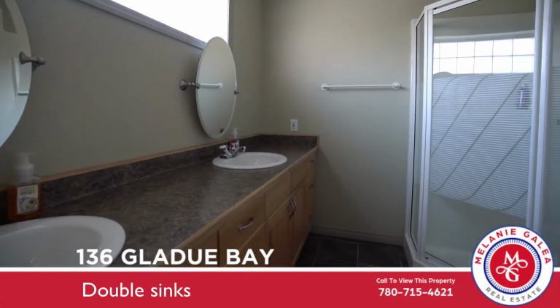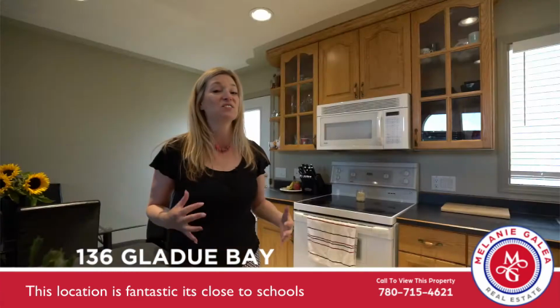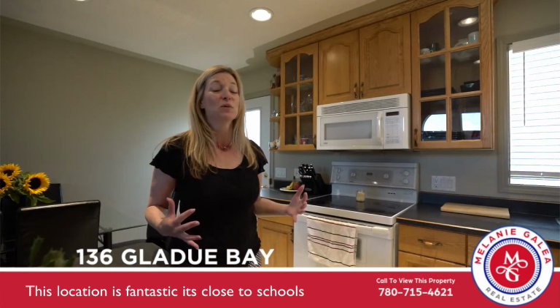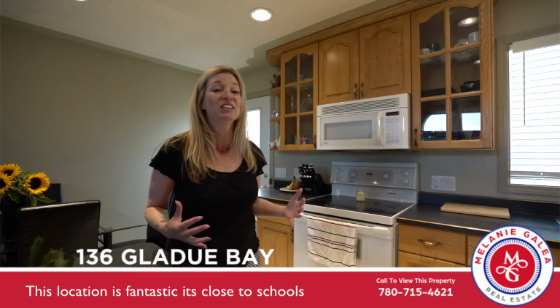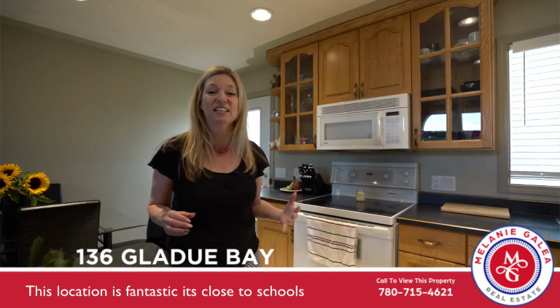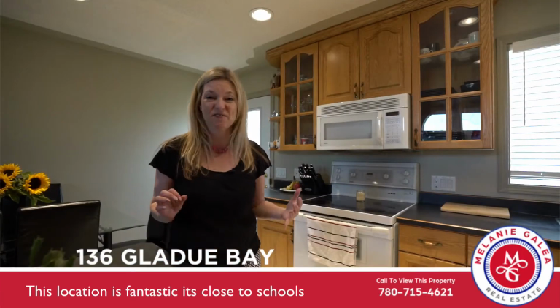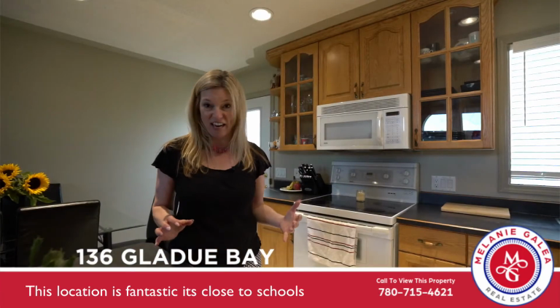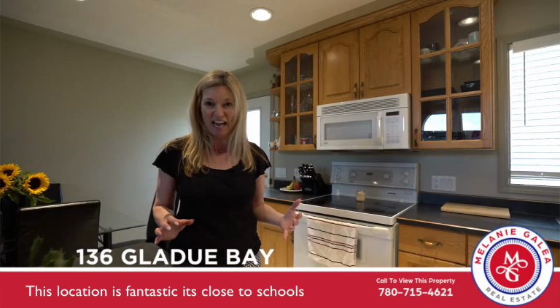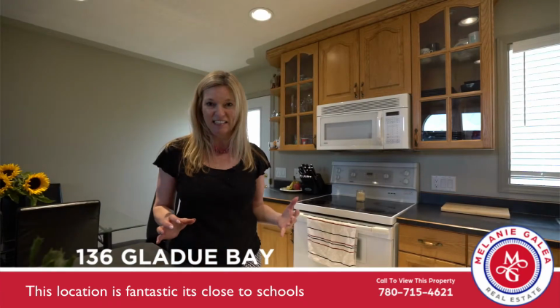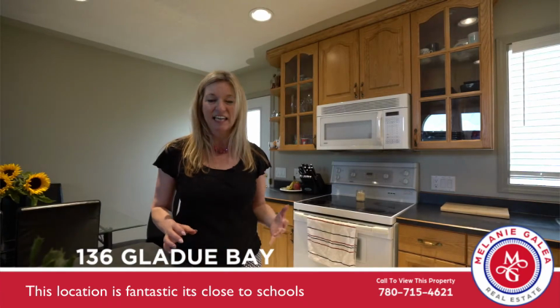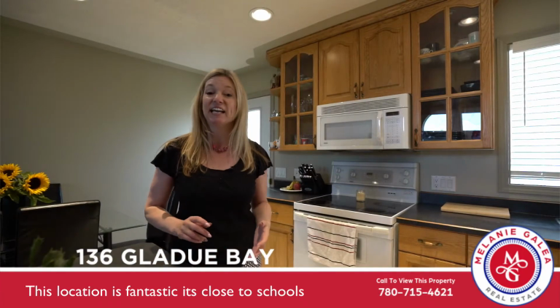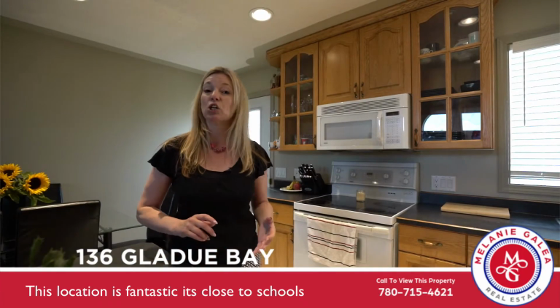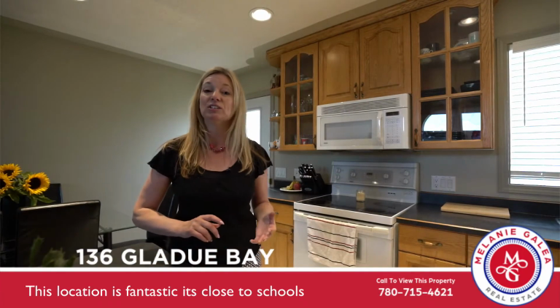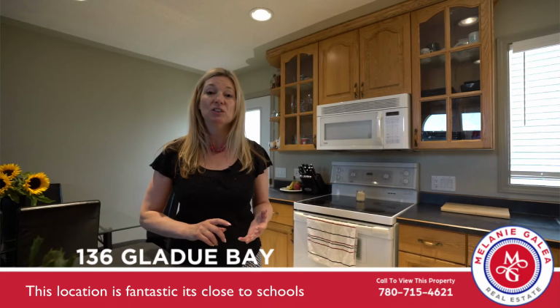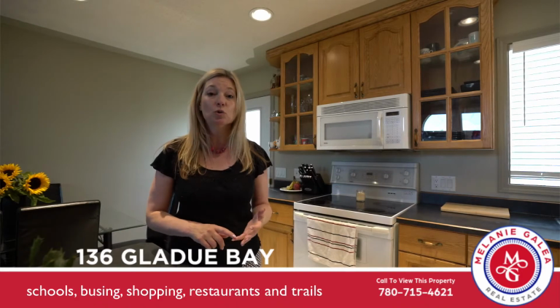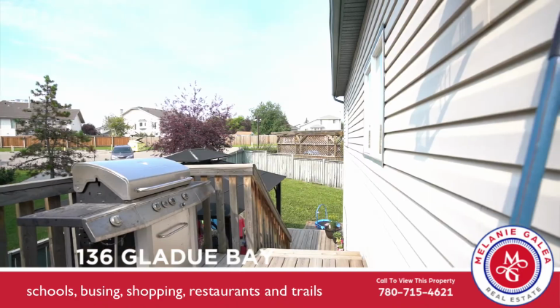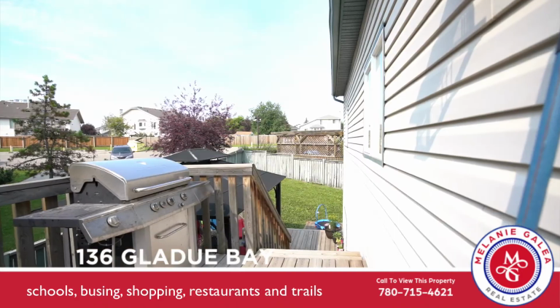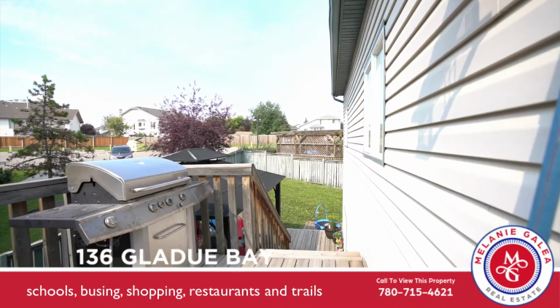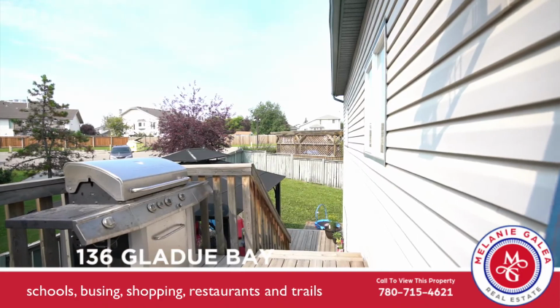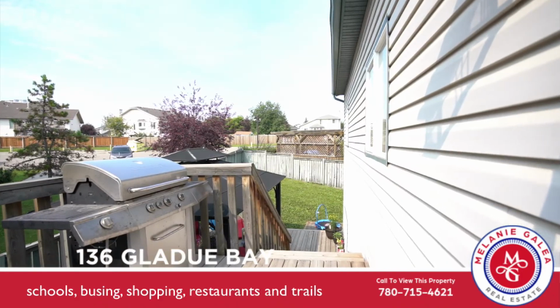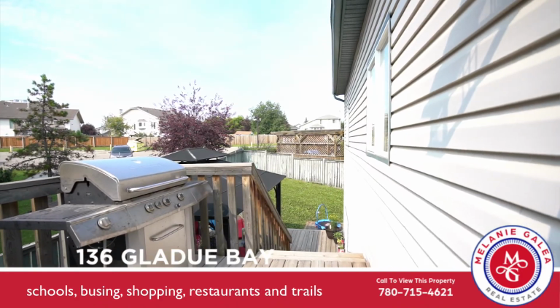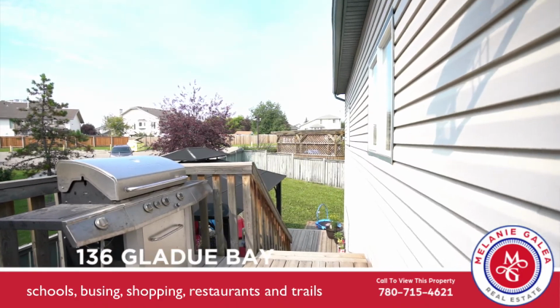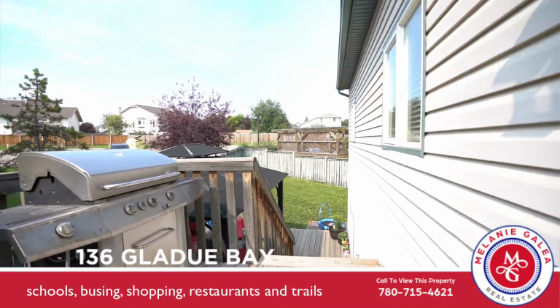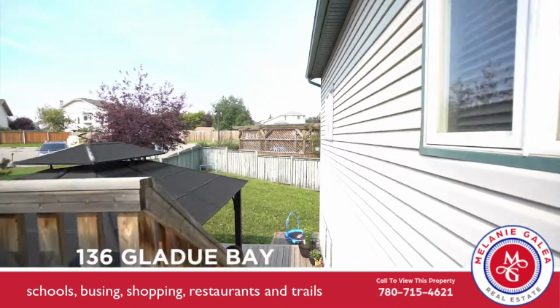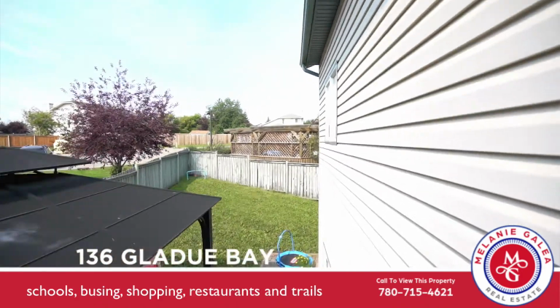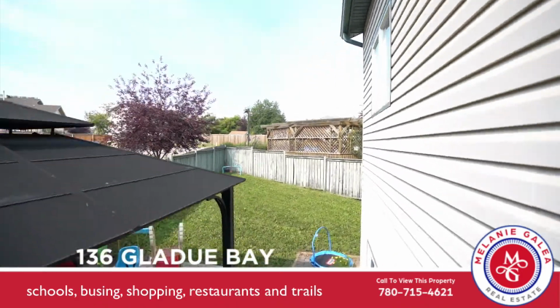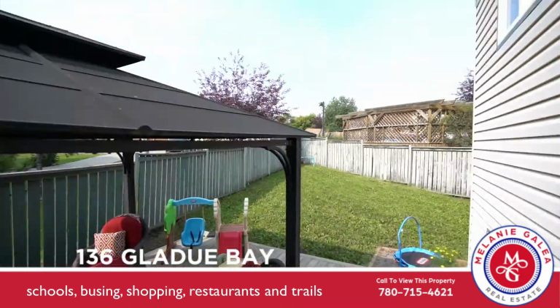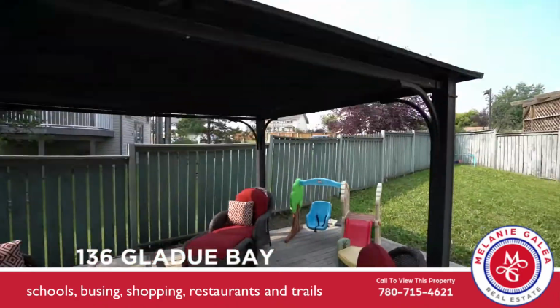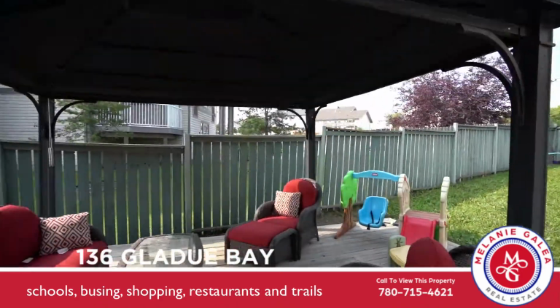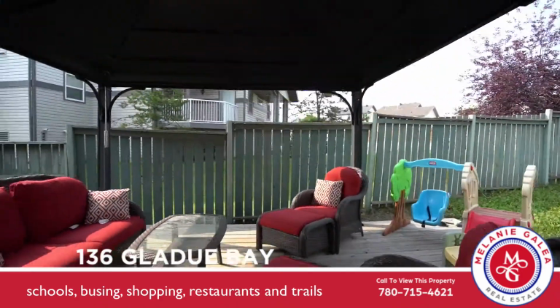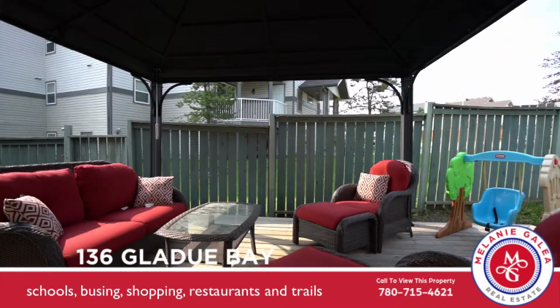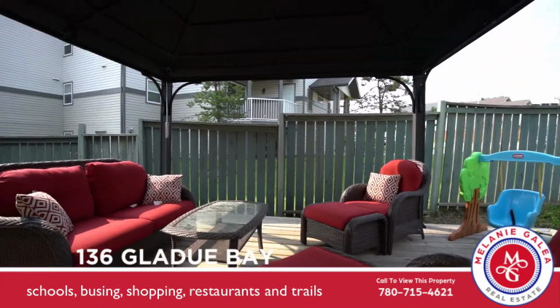This location is fantastic. It's close to schools, busing, shopping, restaurants, and trails.